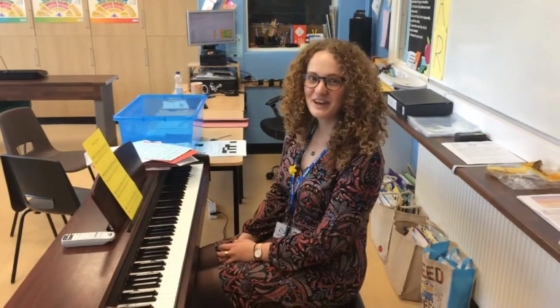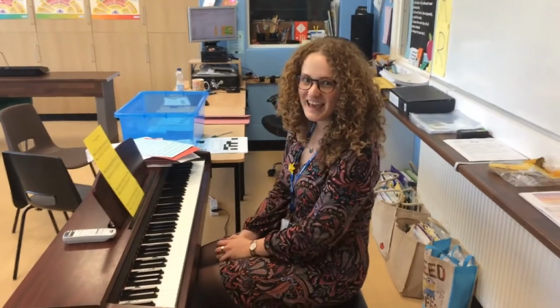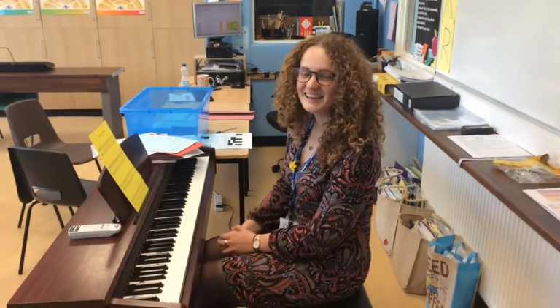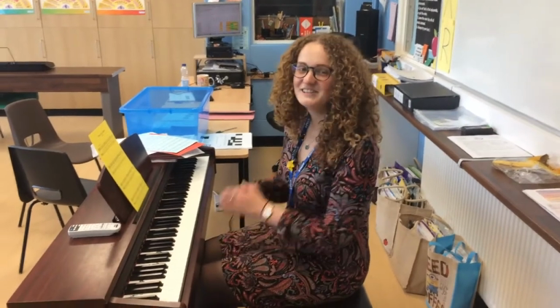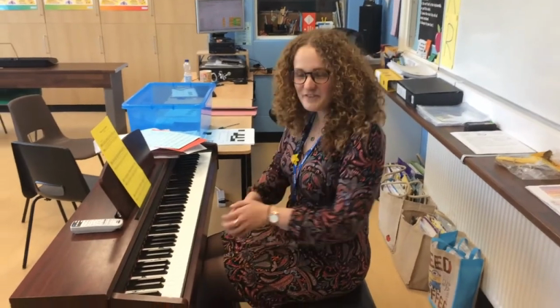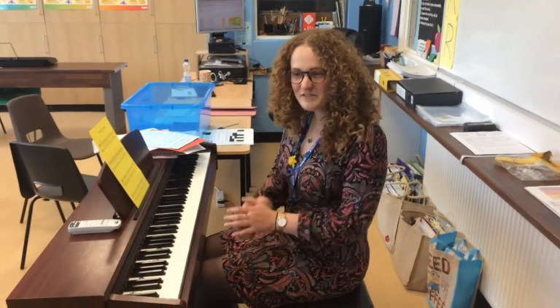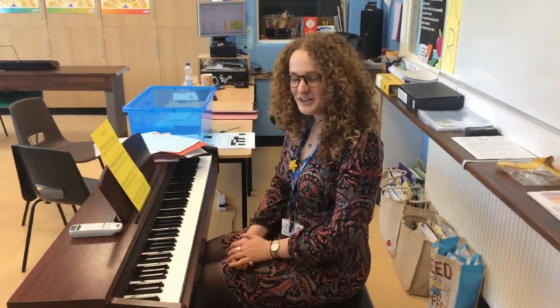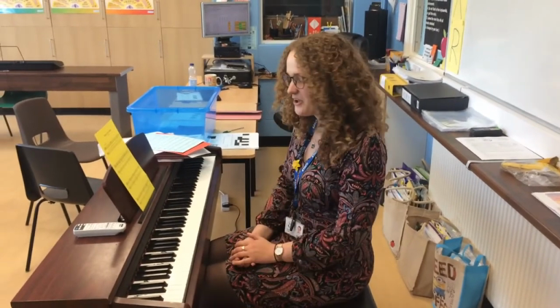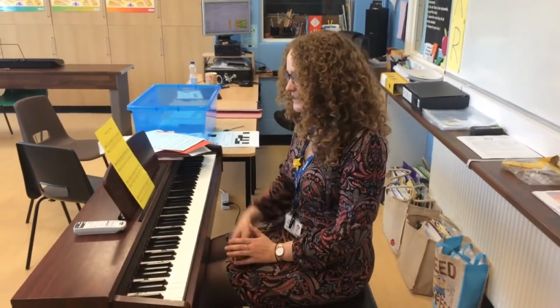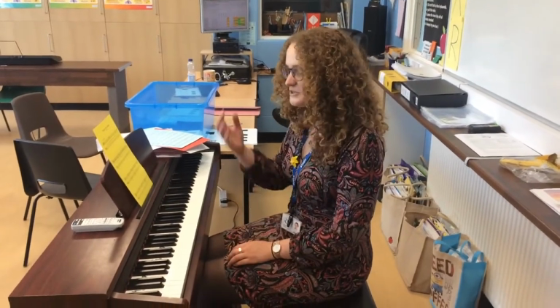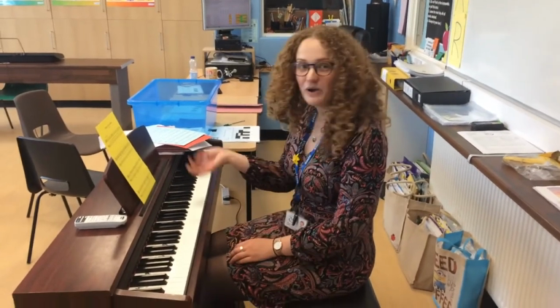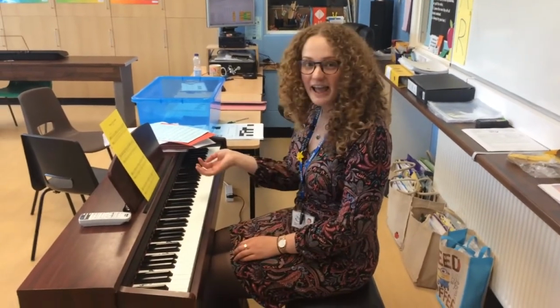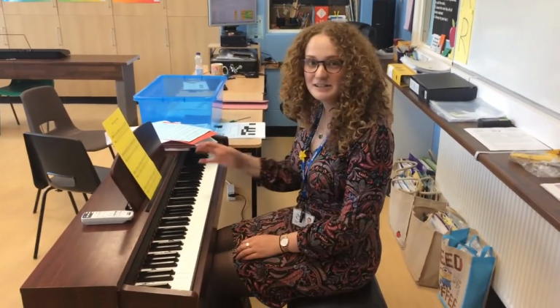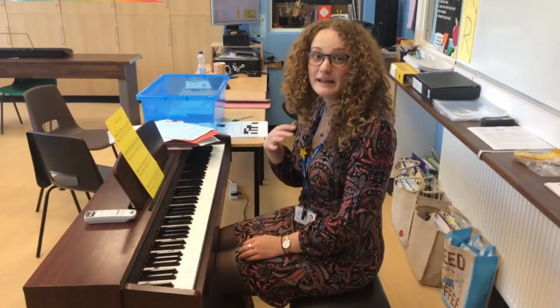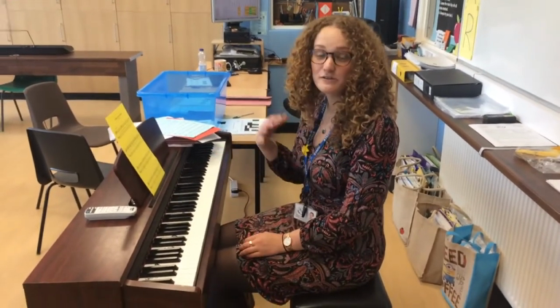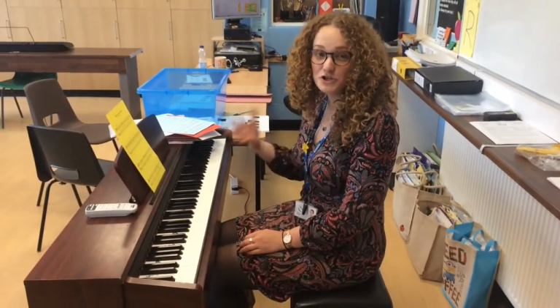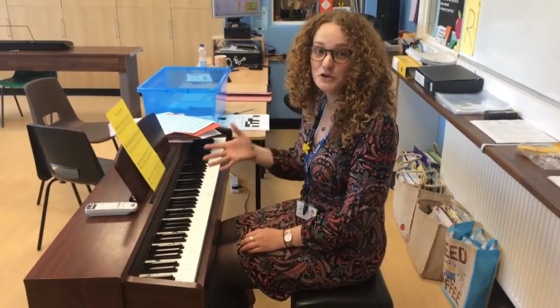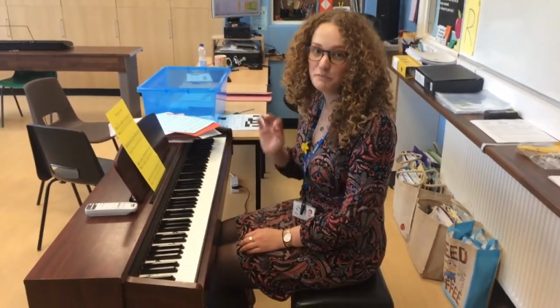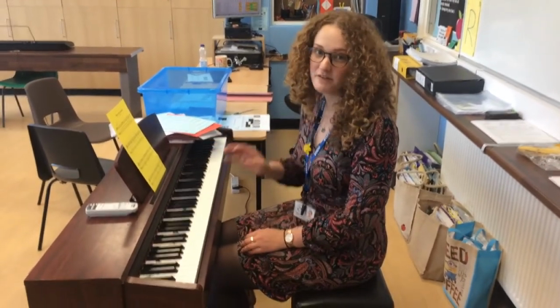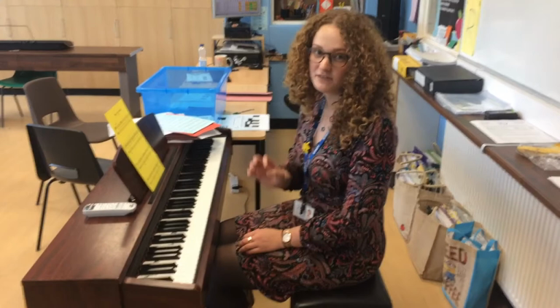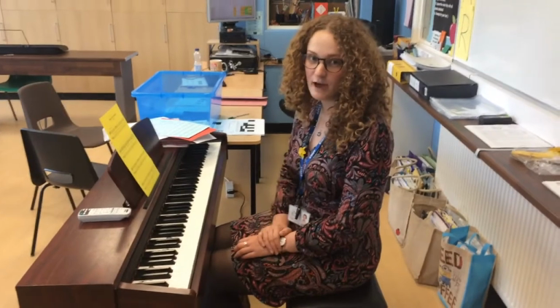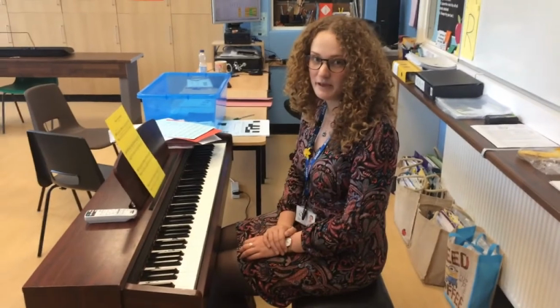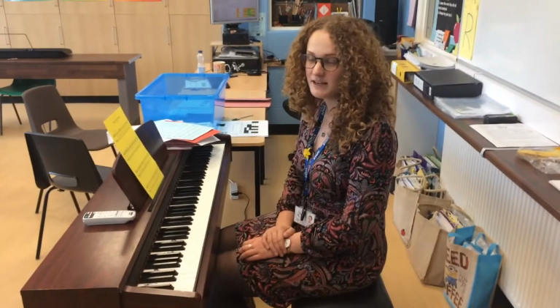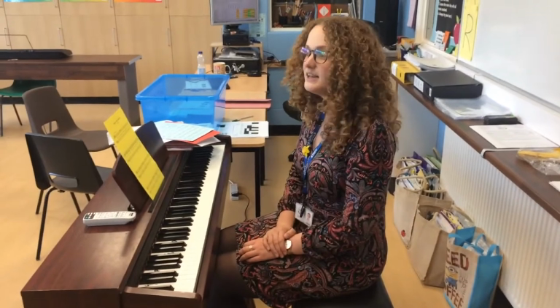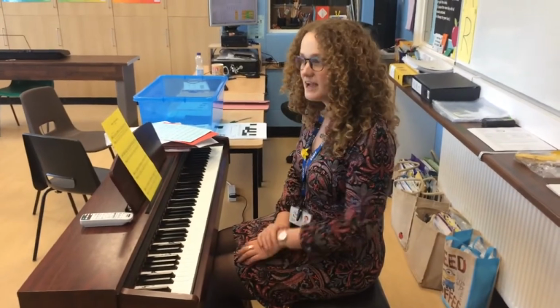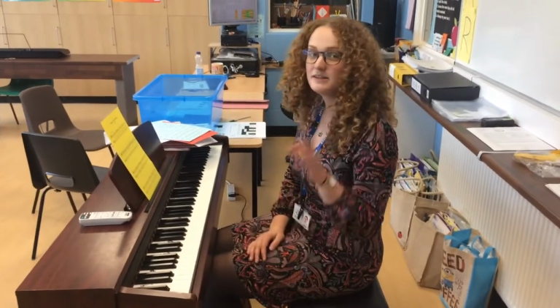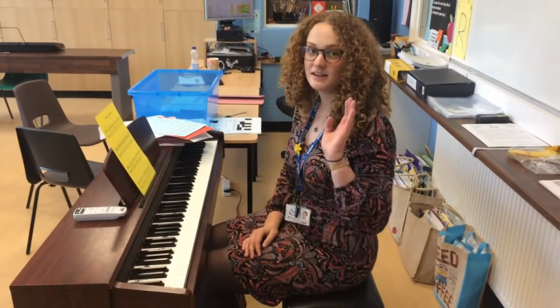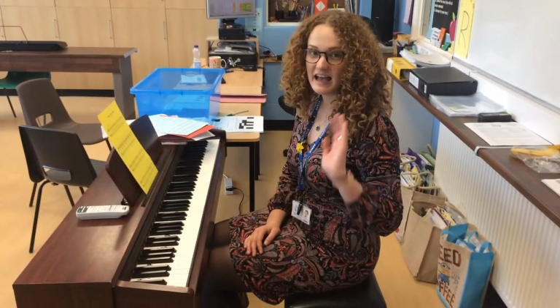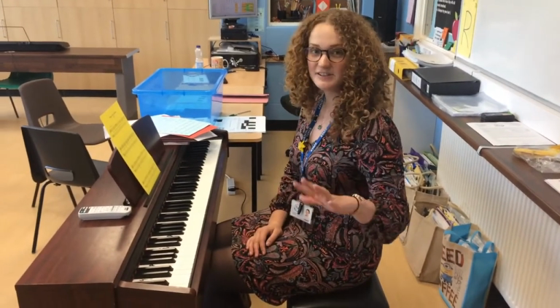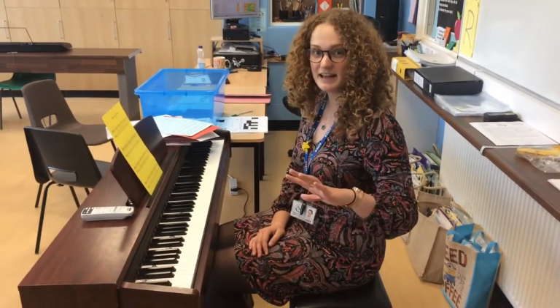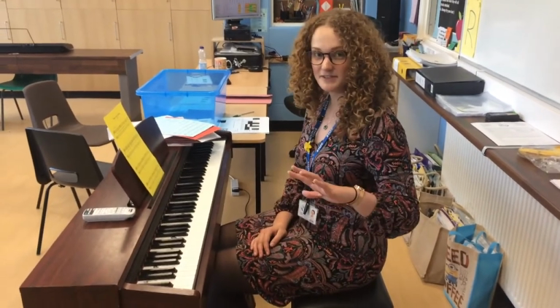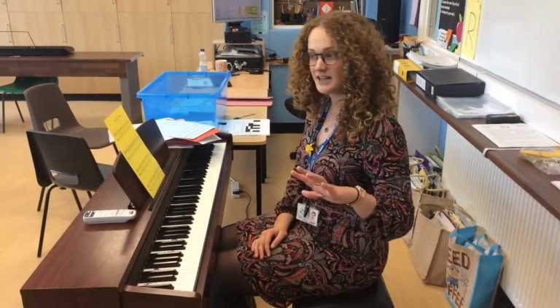Okay, so hopefully you've had a go at doing your right hand playing through the tune of Pirates of the Caribbean. Now we're going to start to add our left hand.